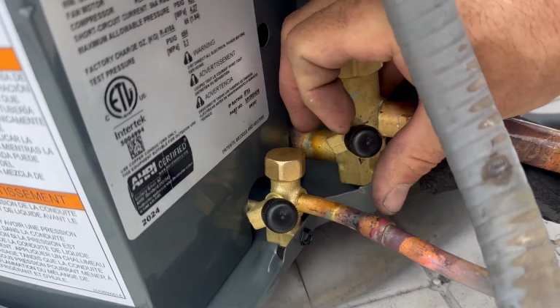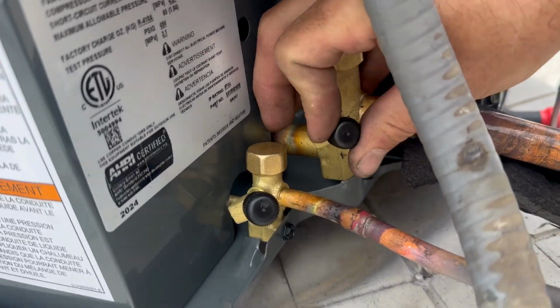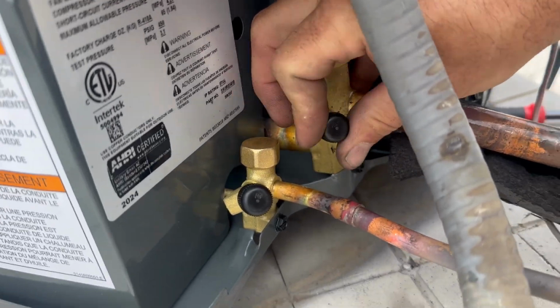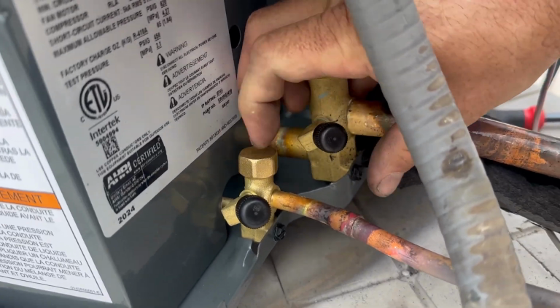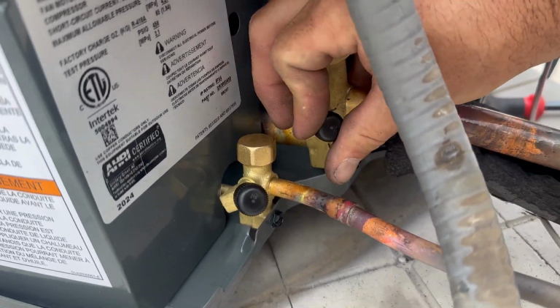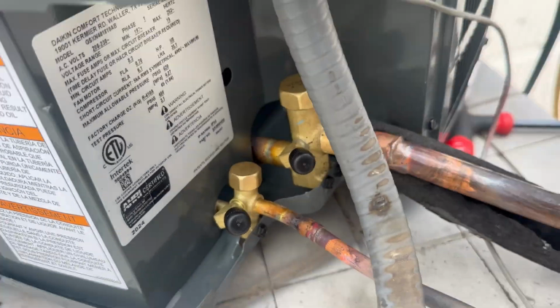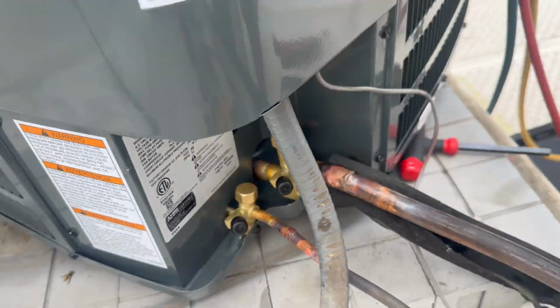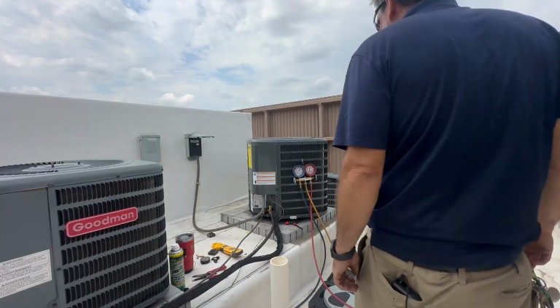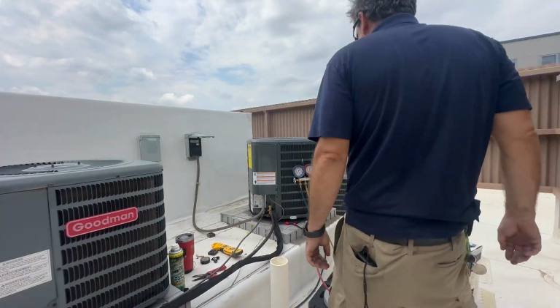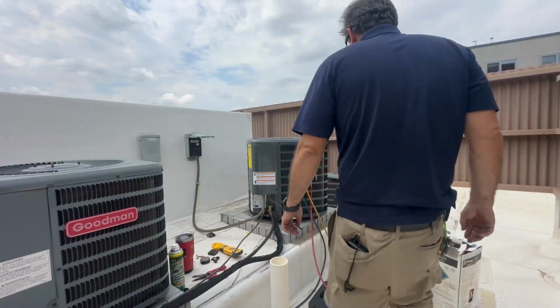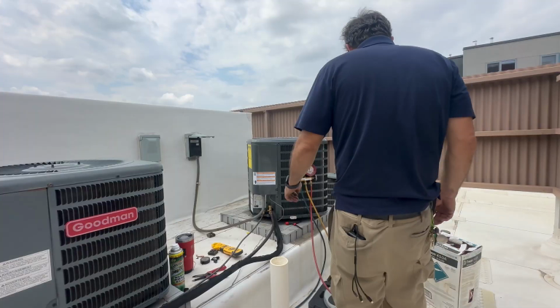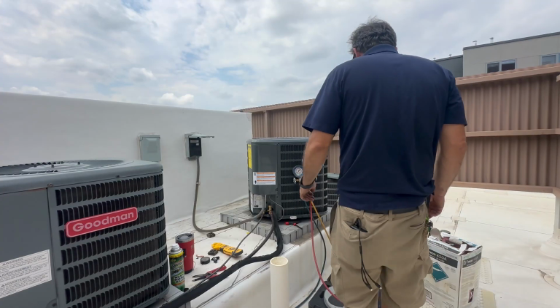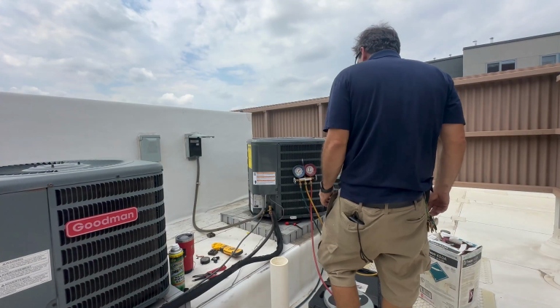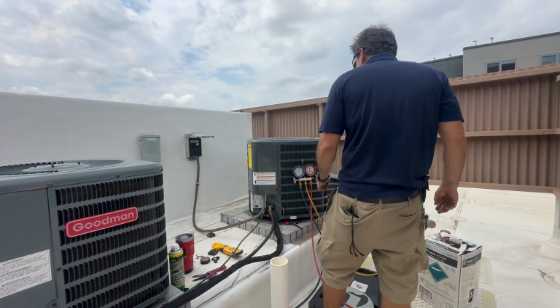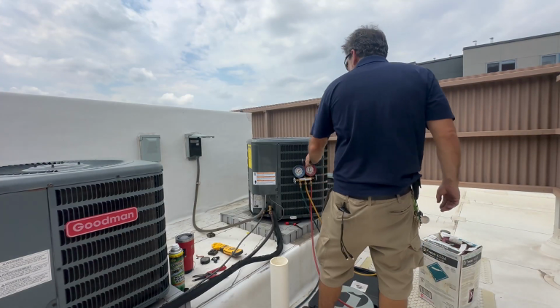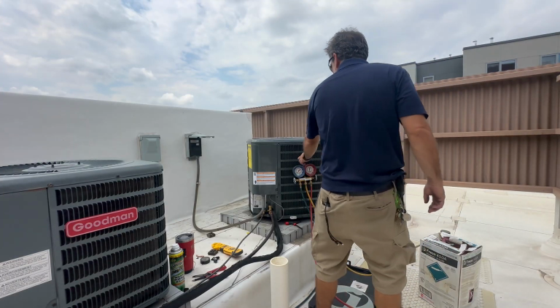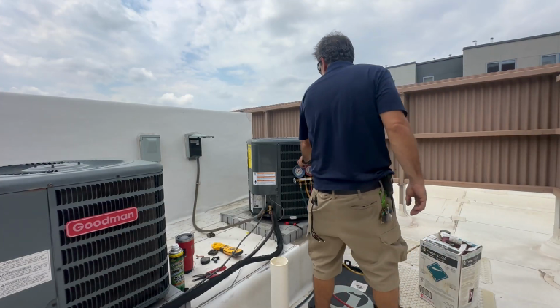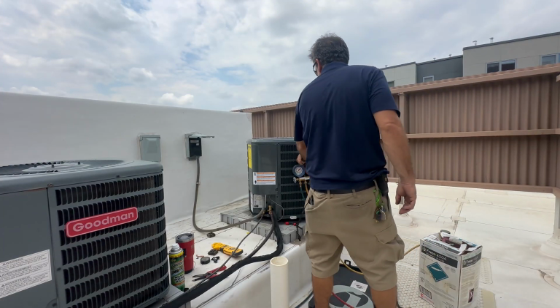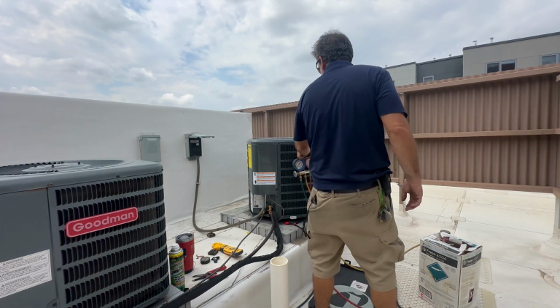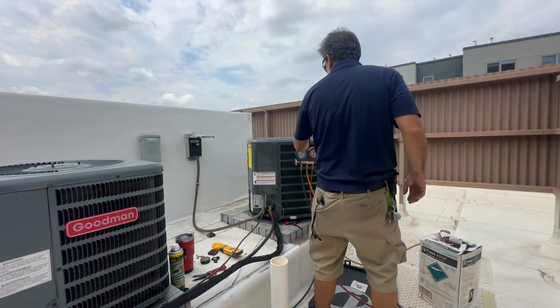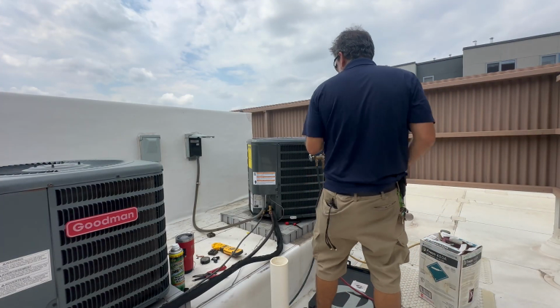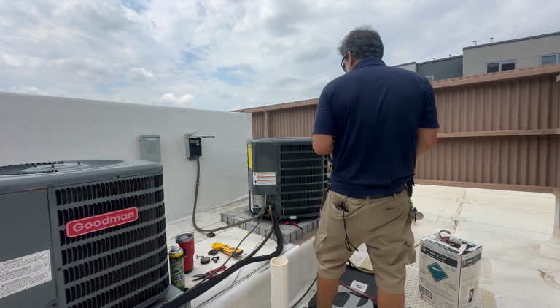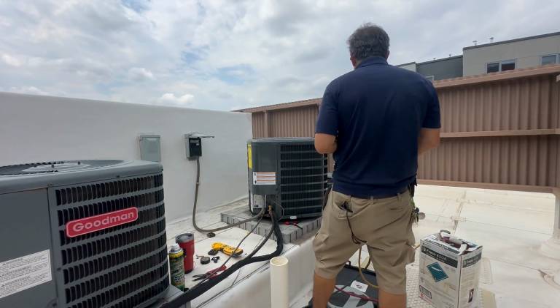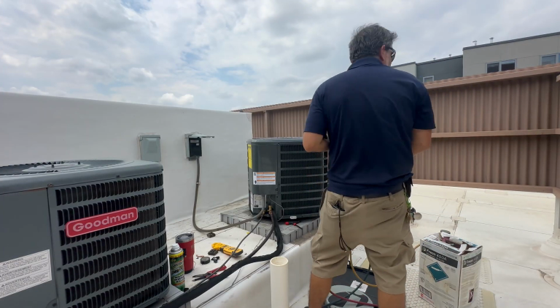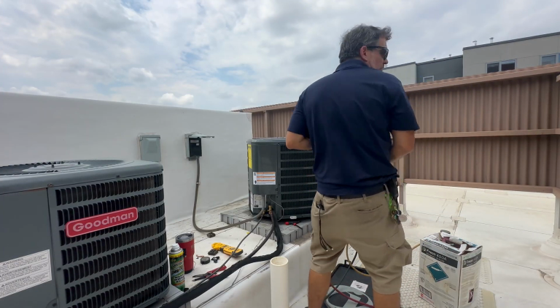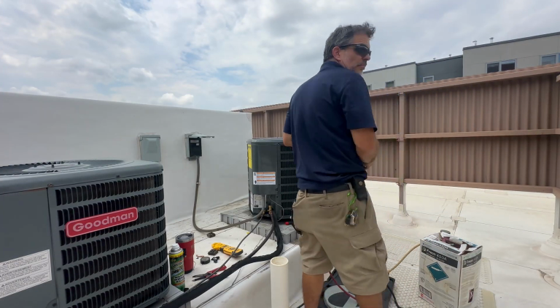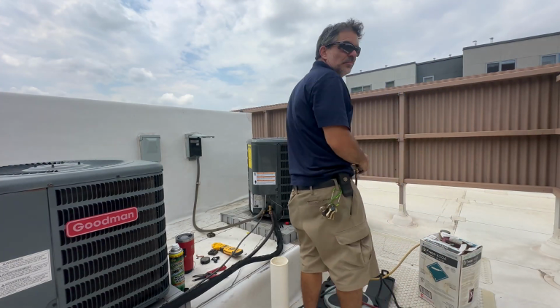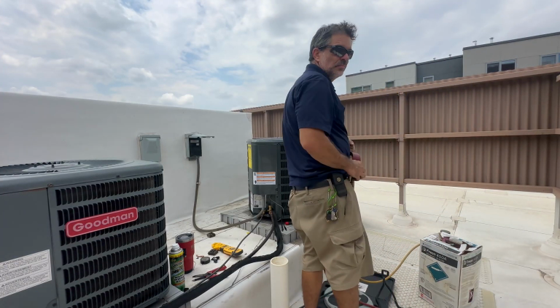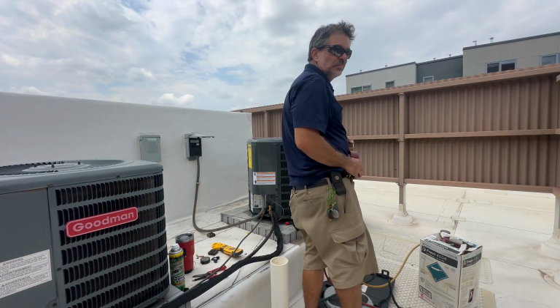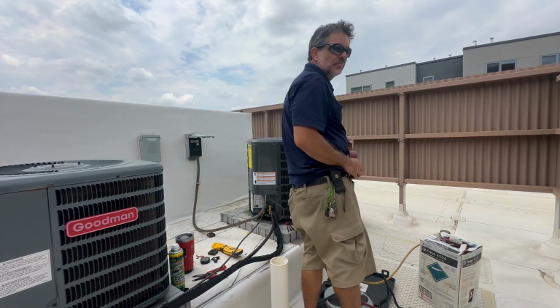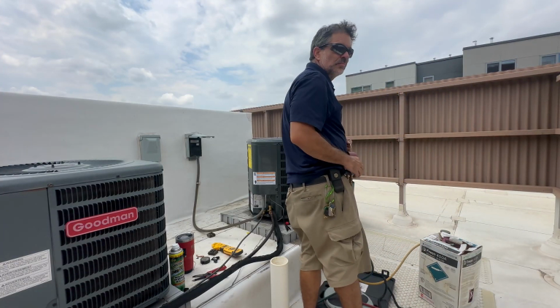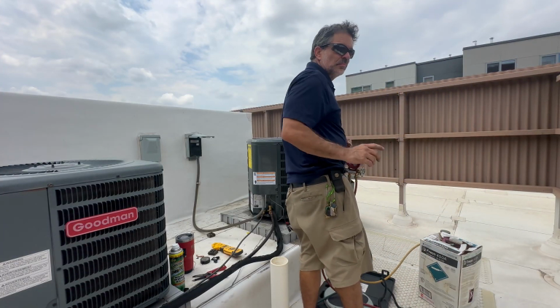Thanks so much for watching this condenser install. My name is Dave and this fix is done.